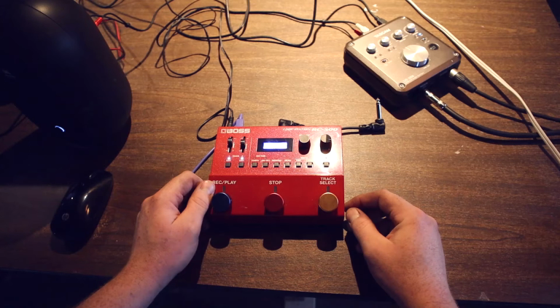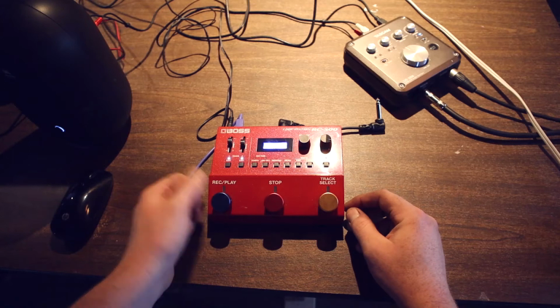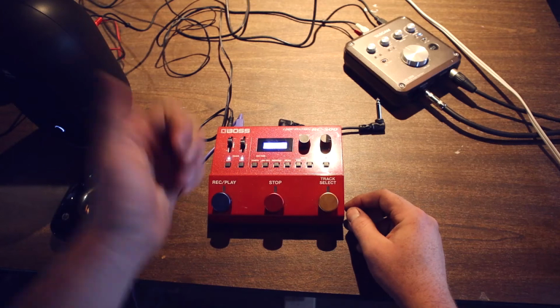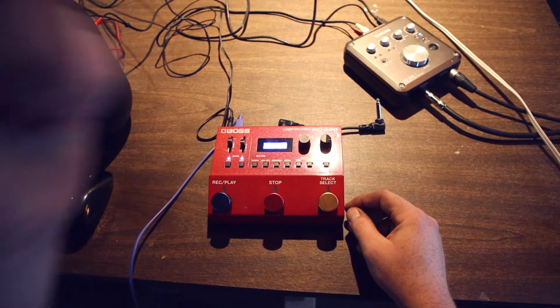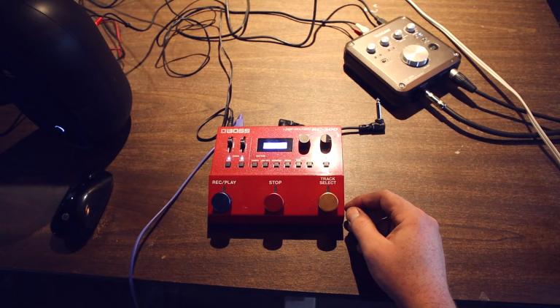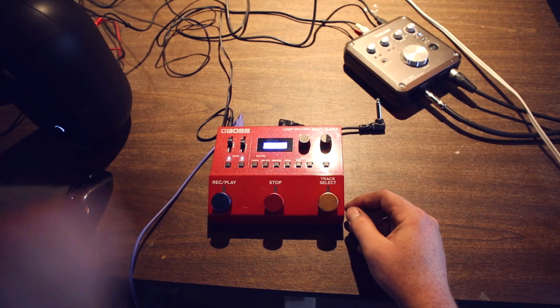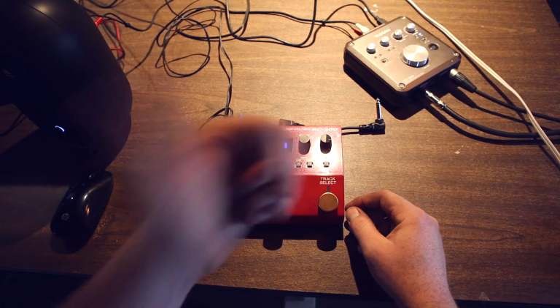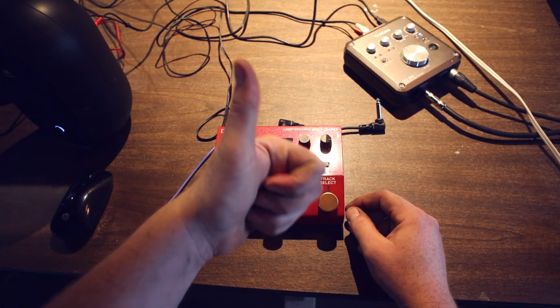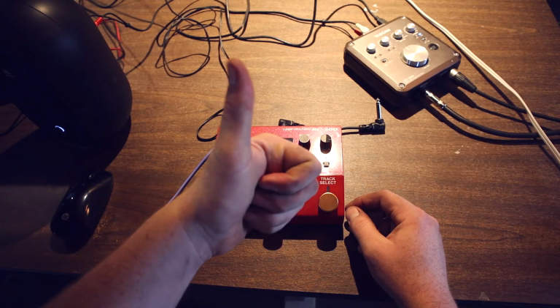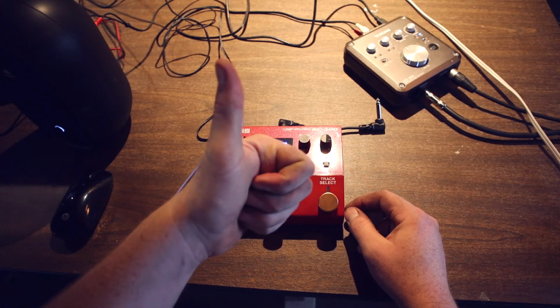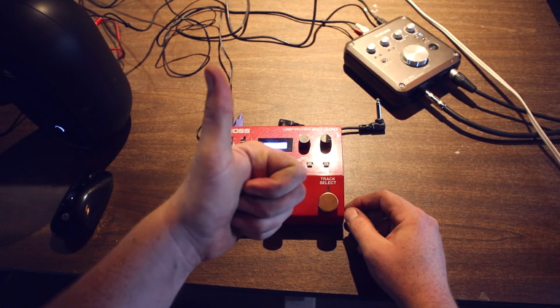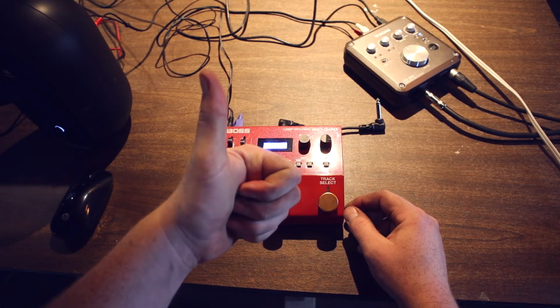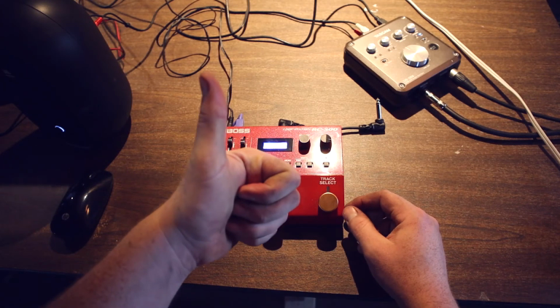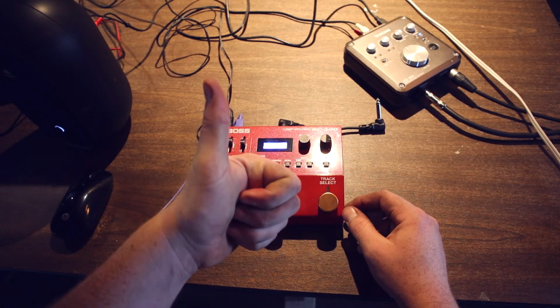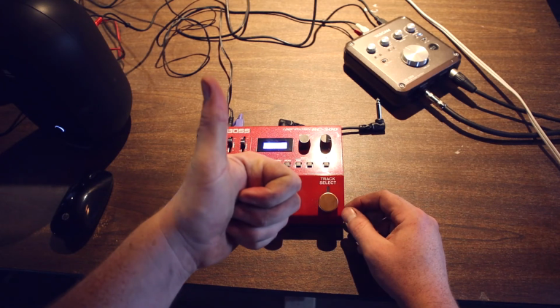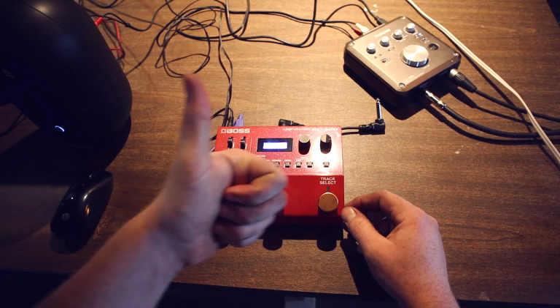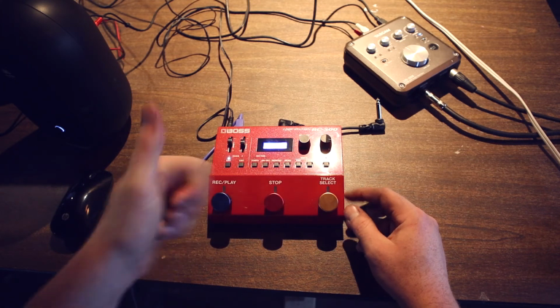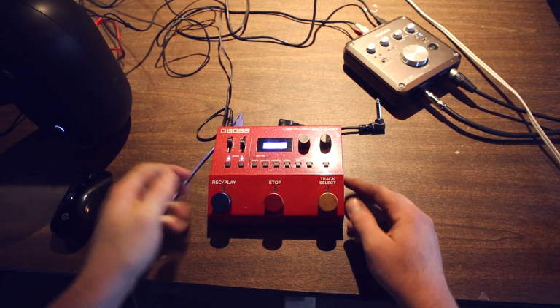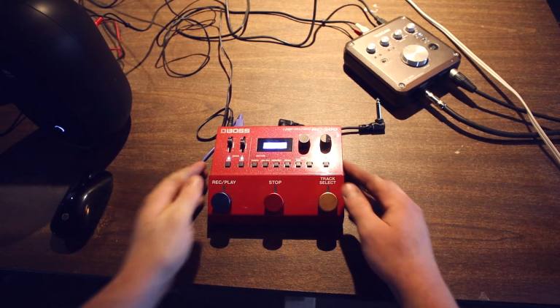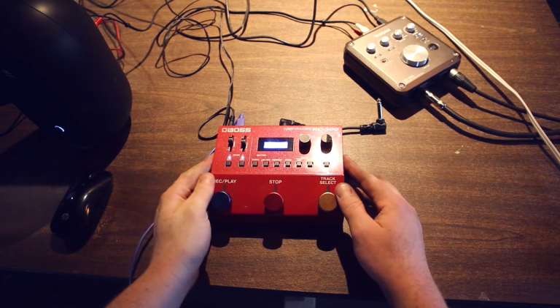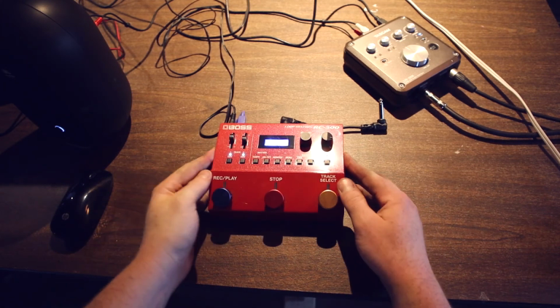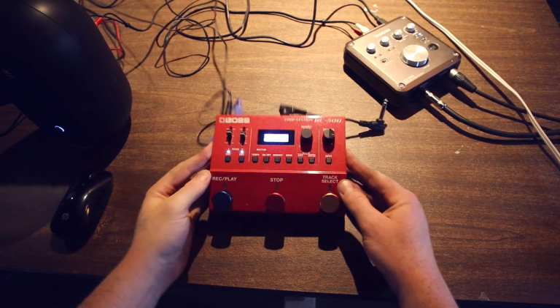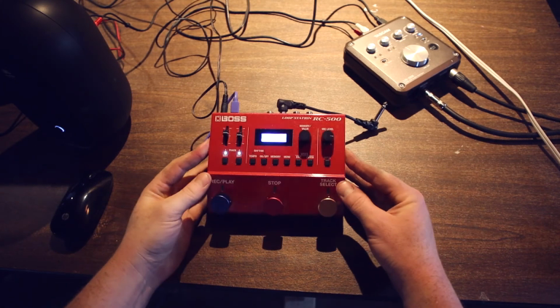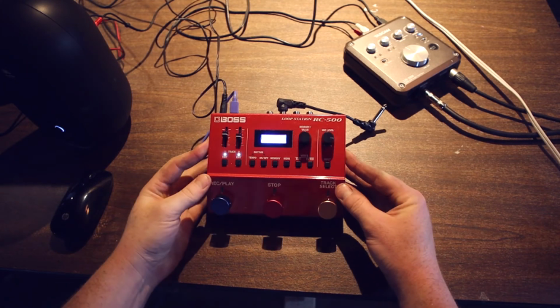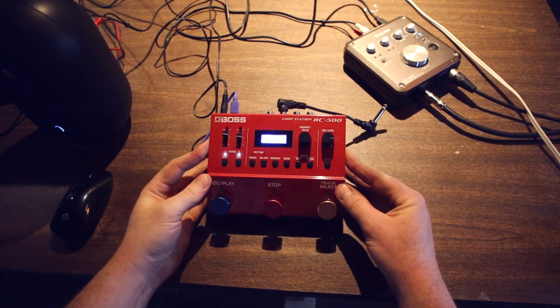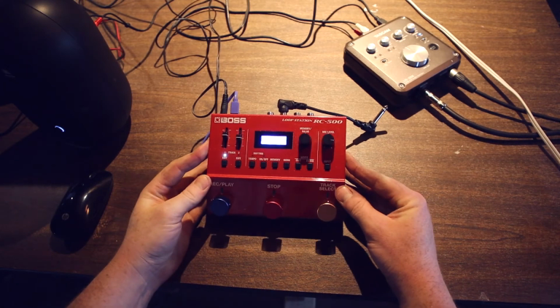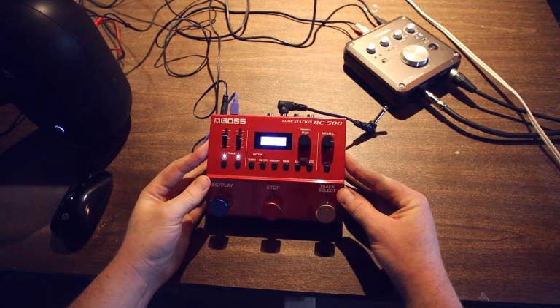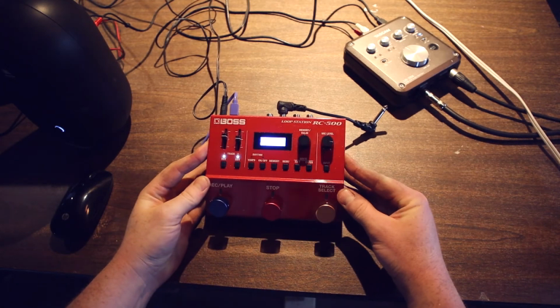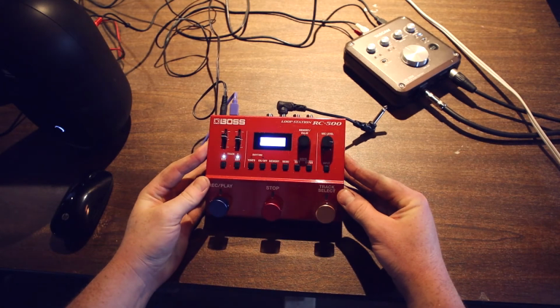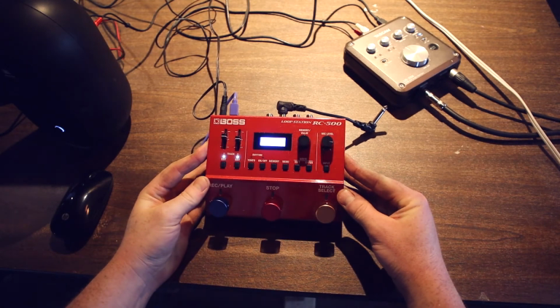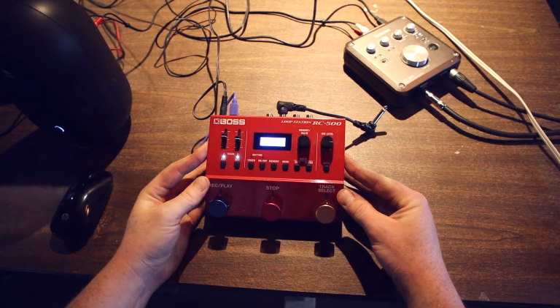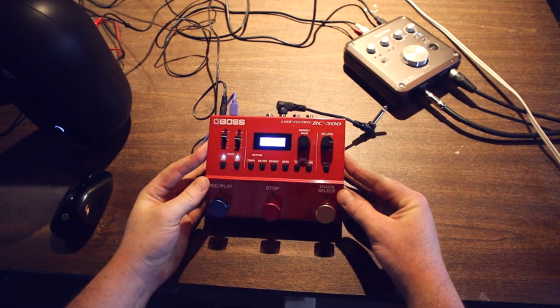And that, ladies and gentlemen, is the easiest way to extract your music from the Boss RC-500 Loop Station.